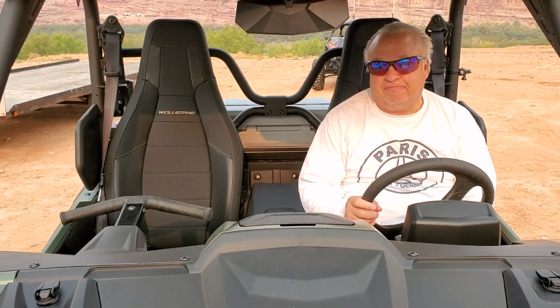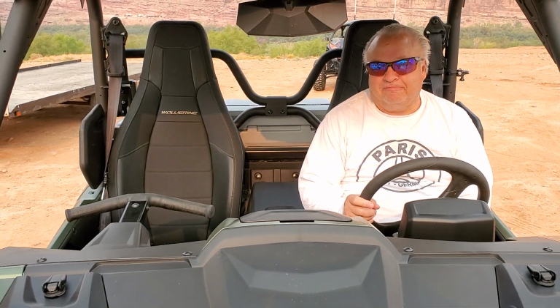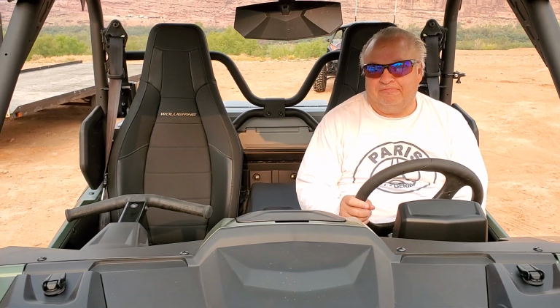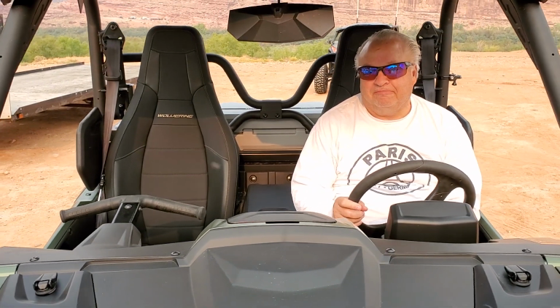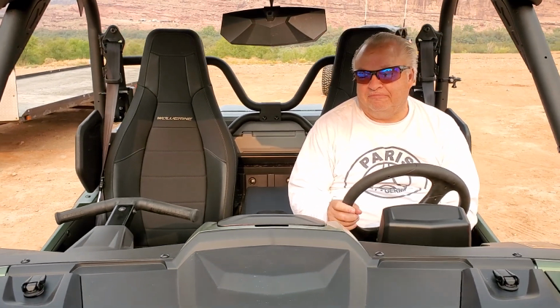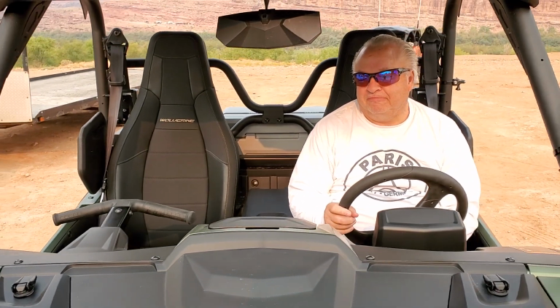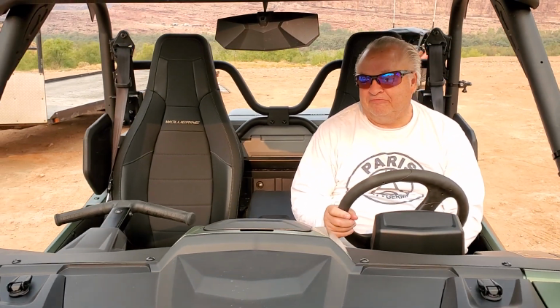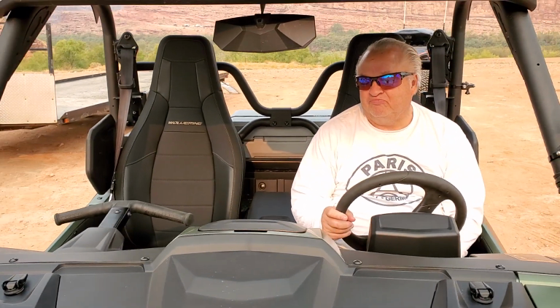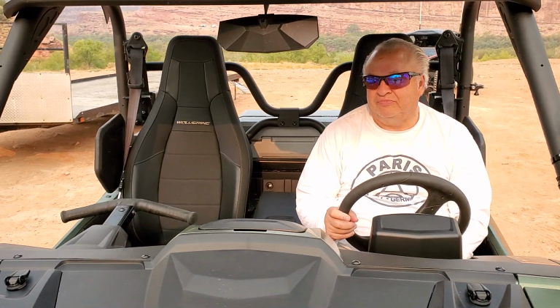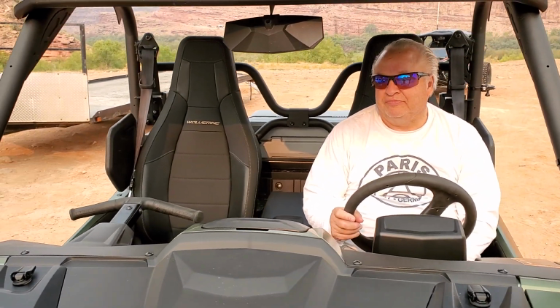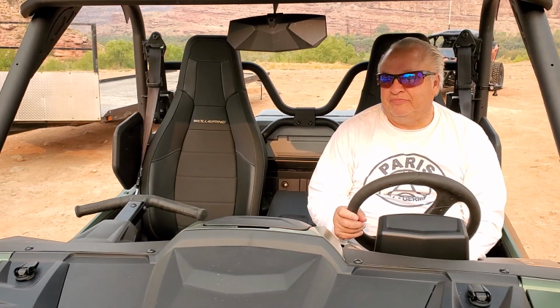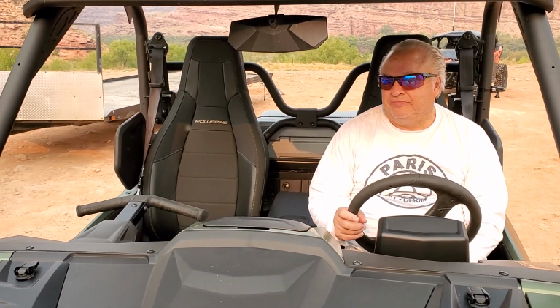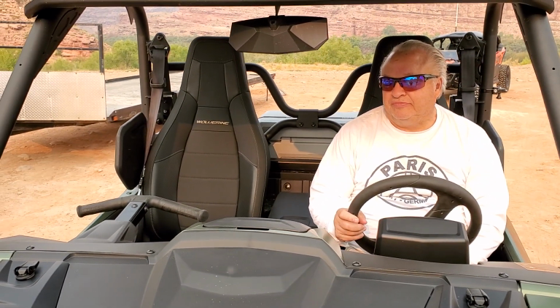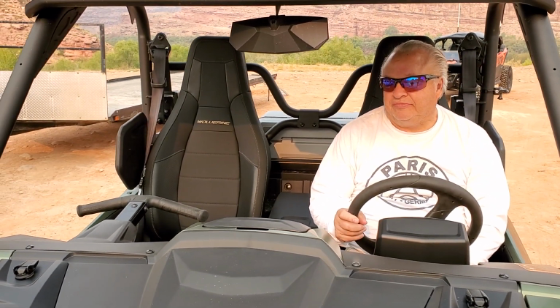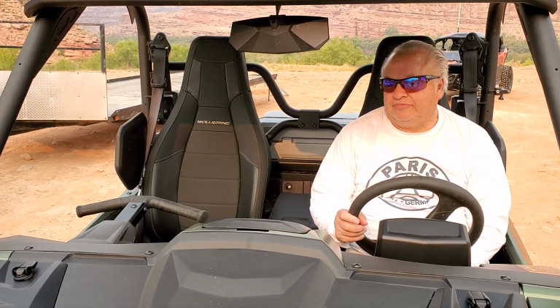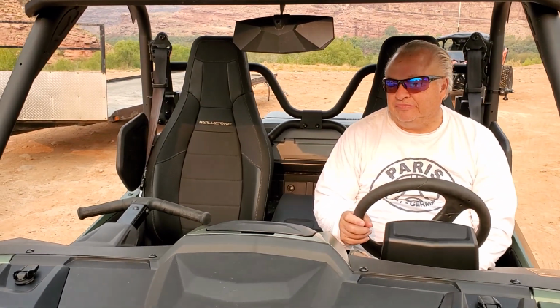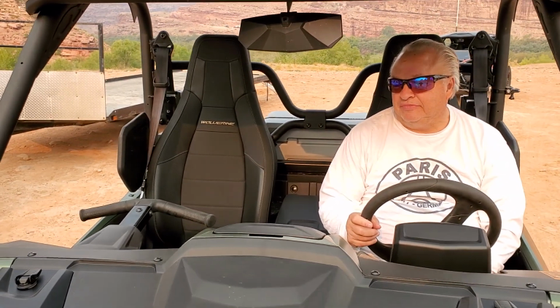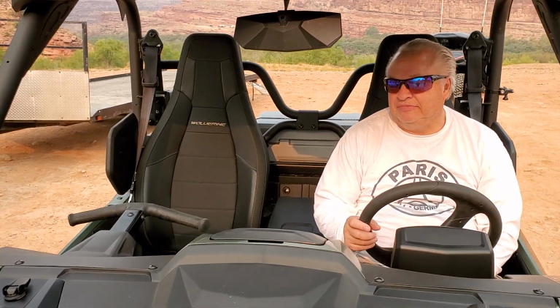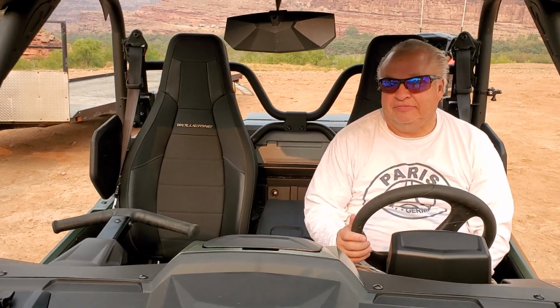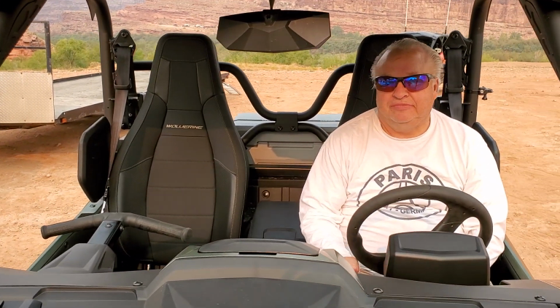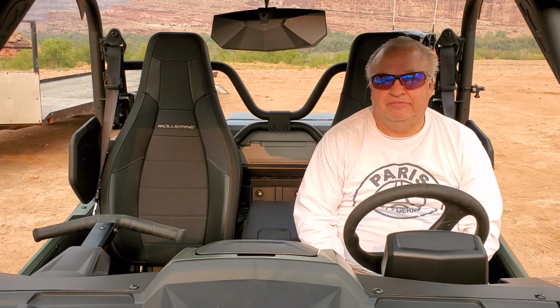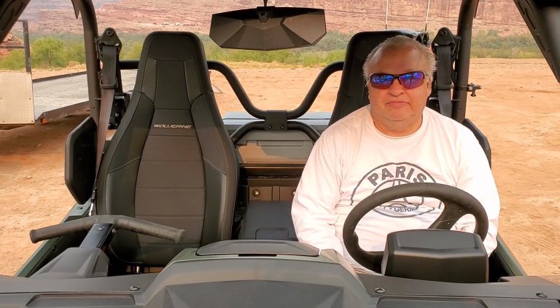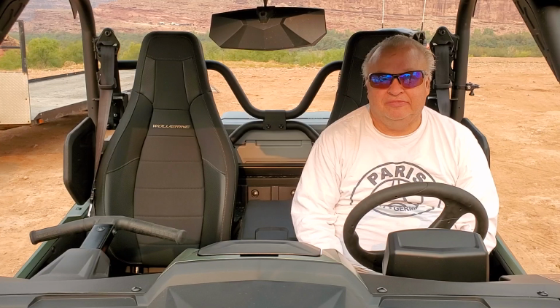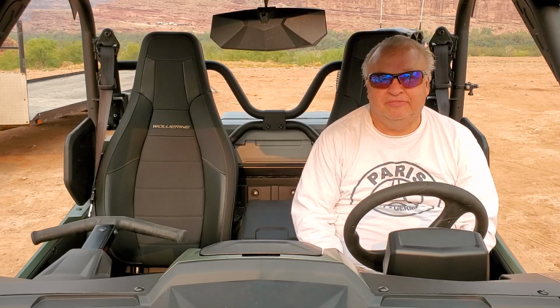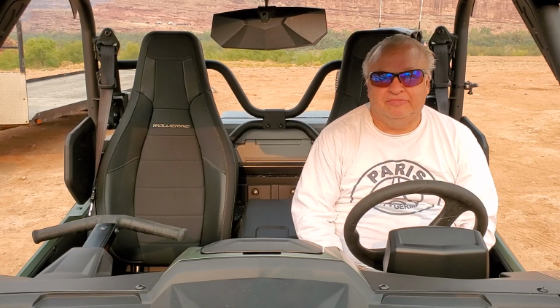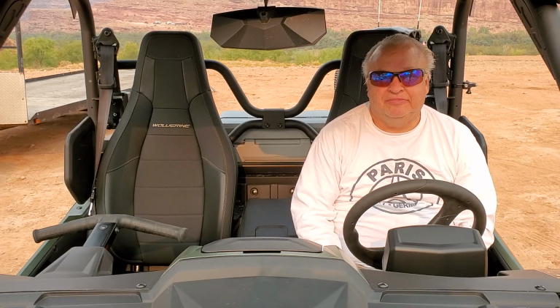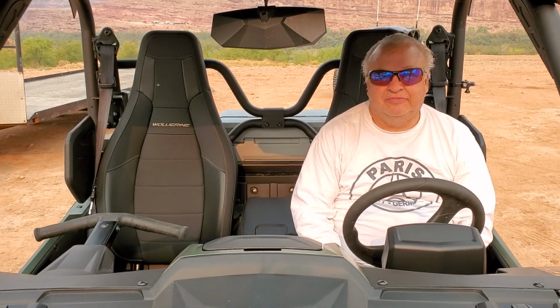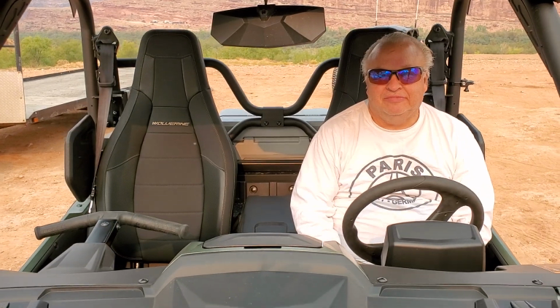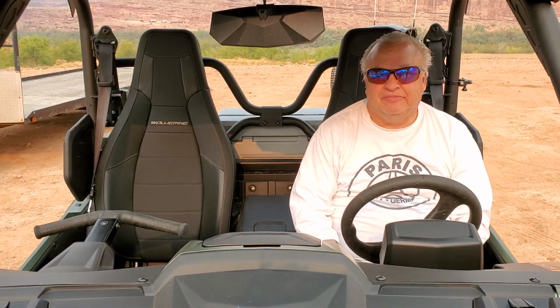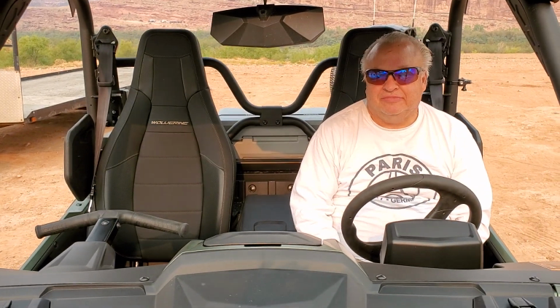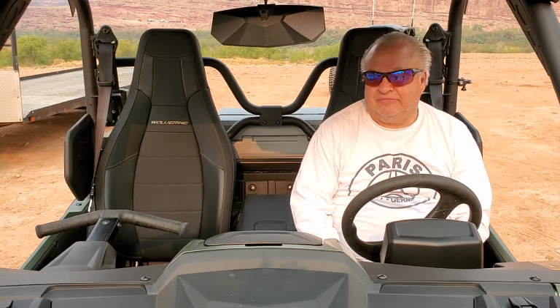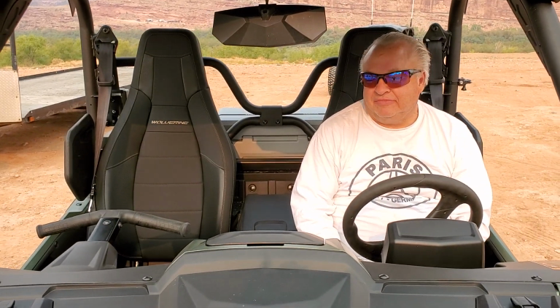Rodney, we appreciate you coming out and checking out the R-Max here in Moab. As always, guys, have a great day, everybody.